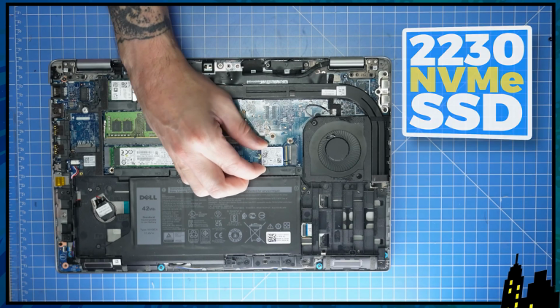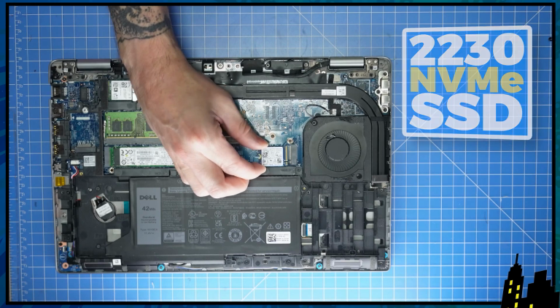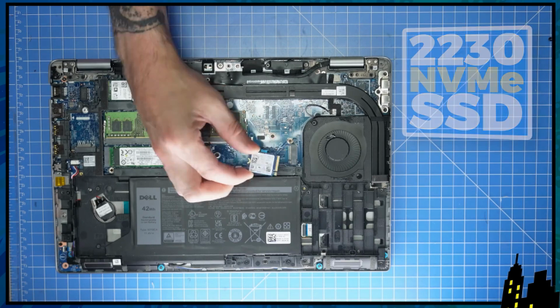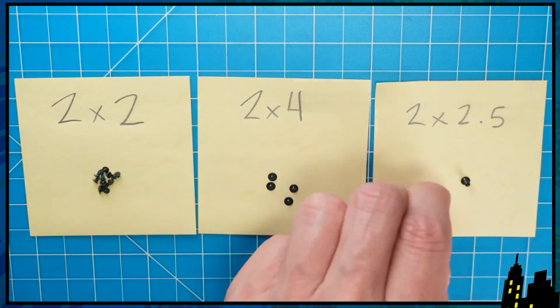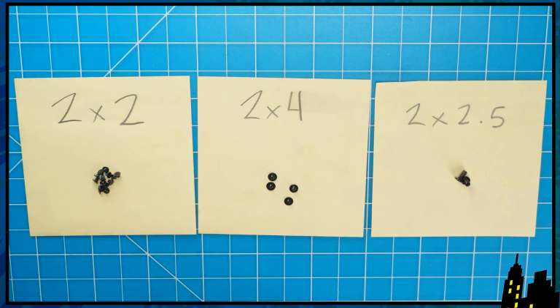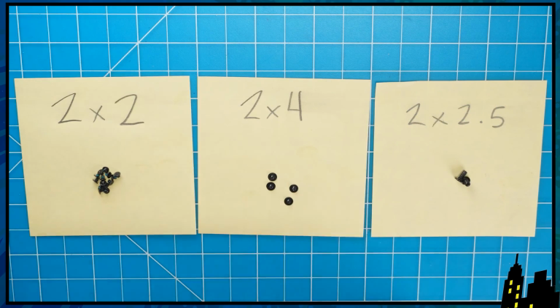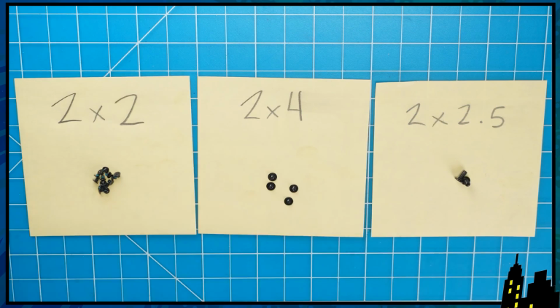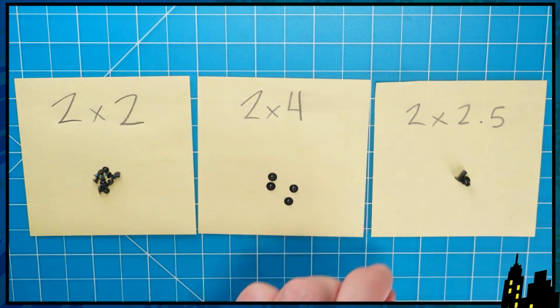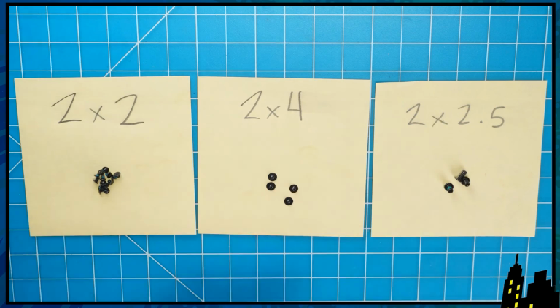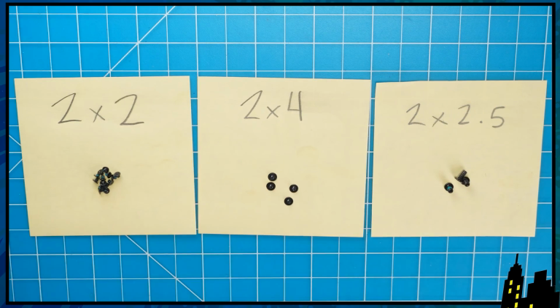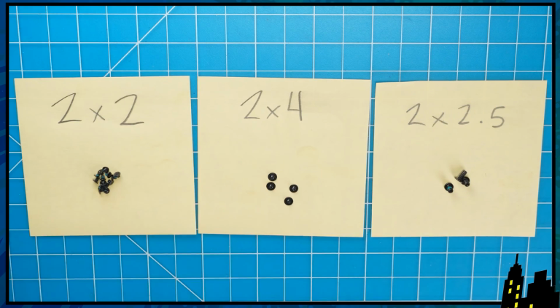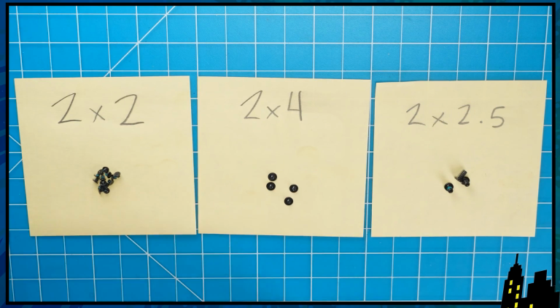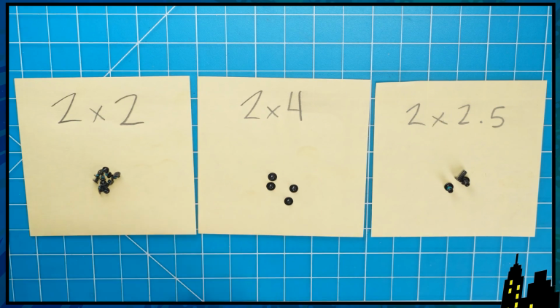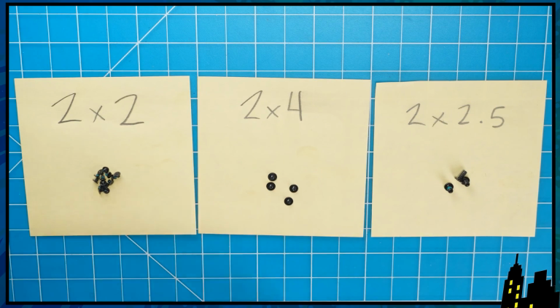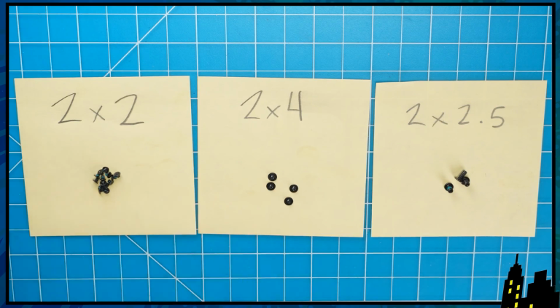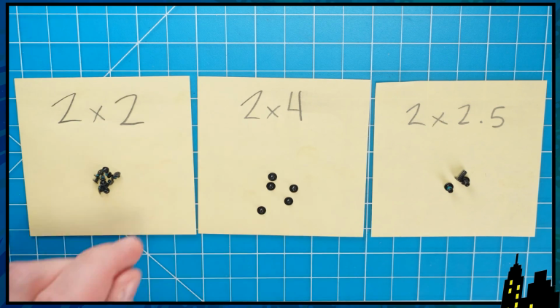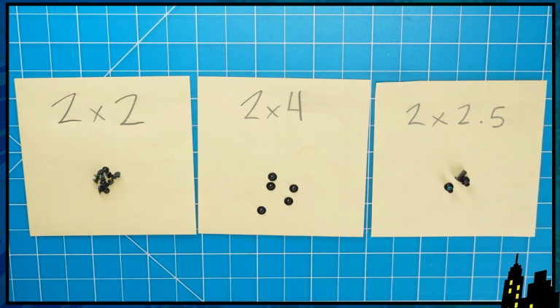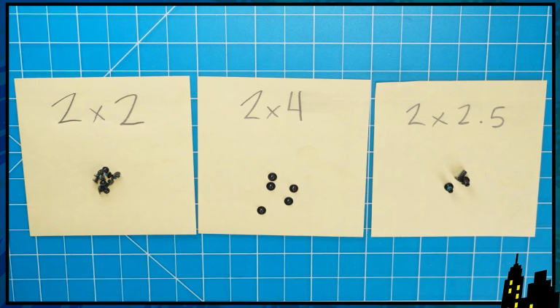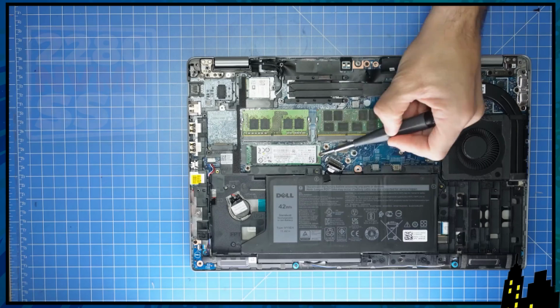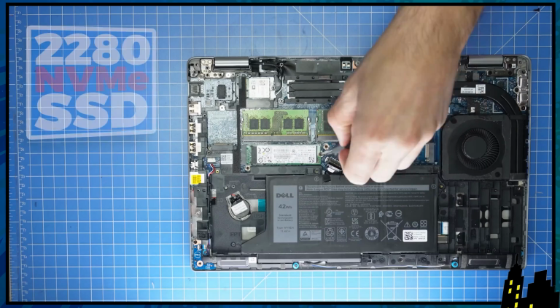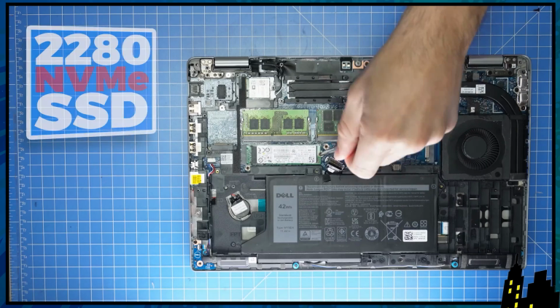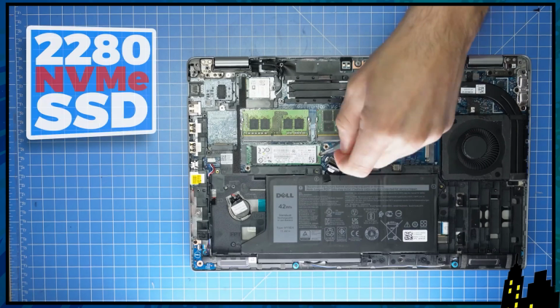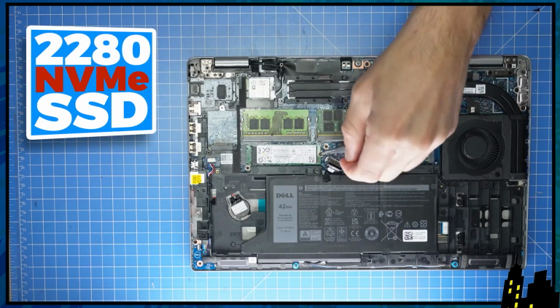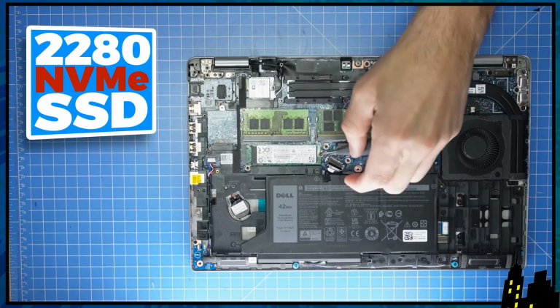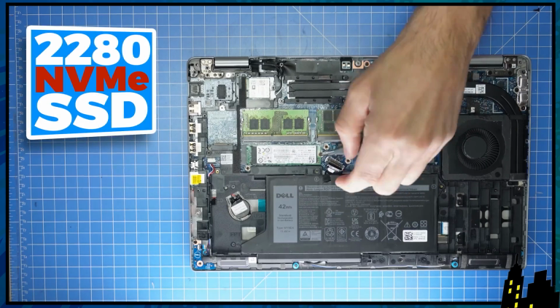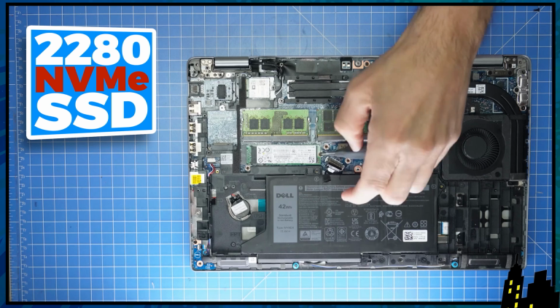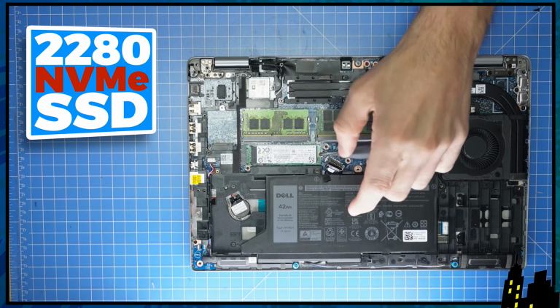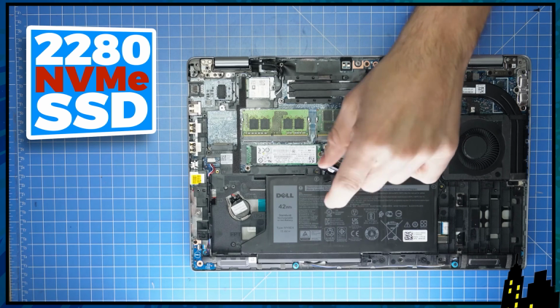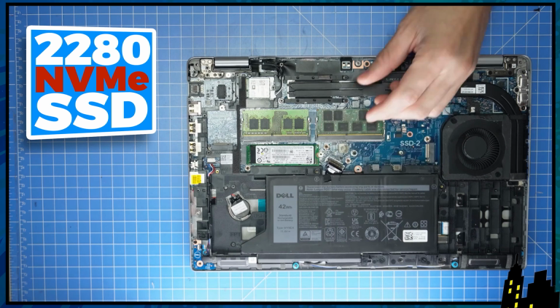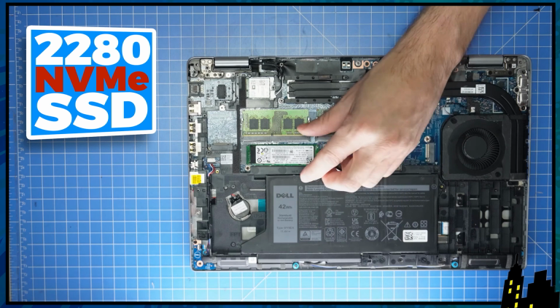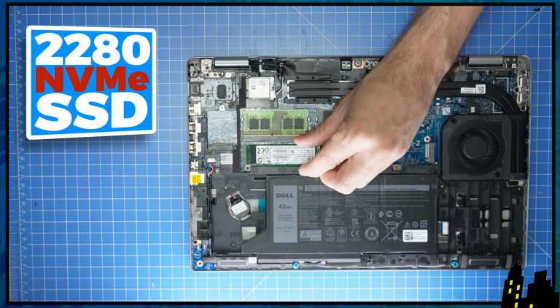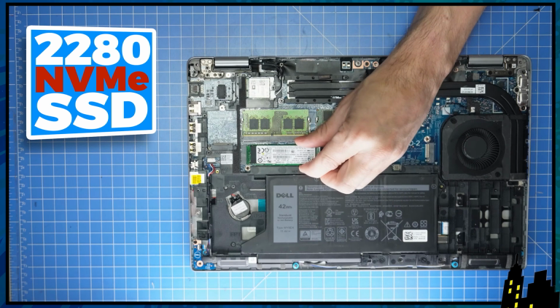I recommend sorting out your screws as you take apart your laptop. It'll make it that much easier during reassembly.